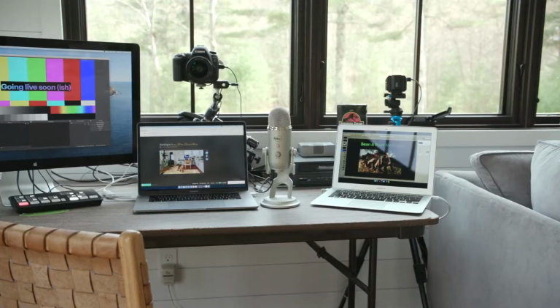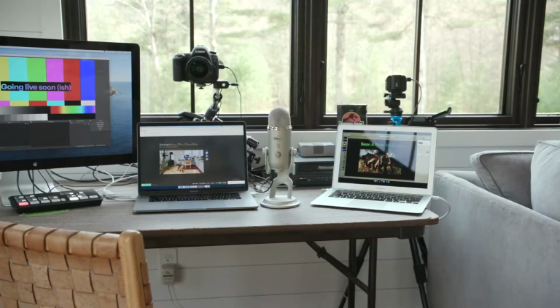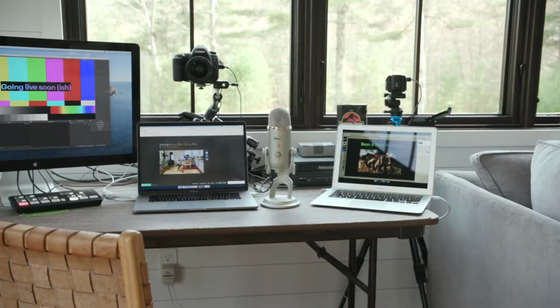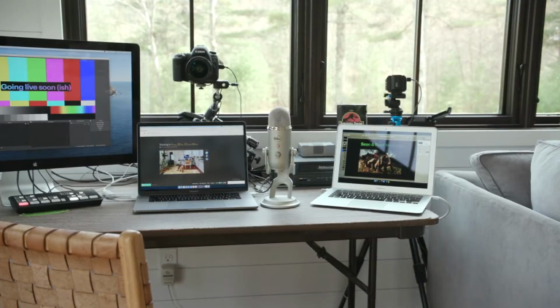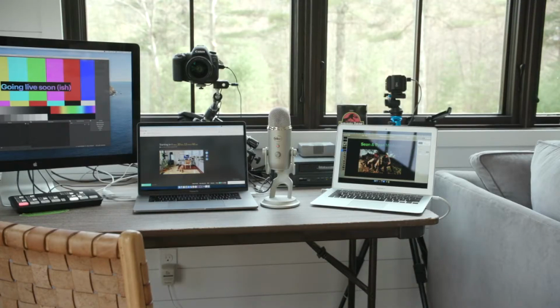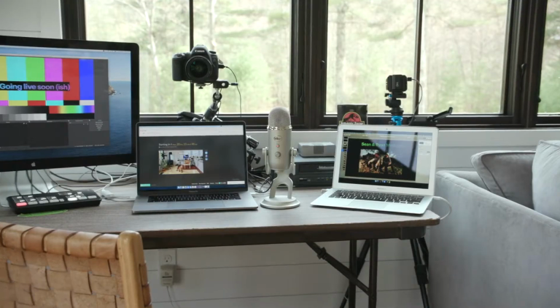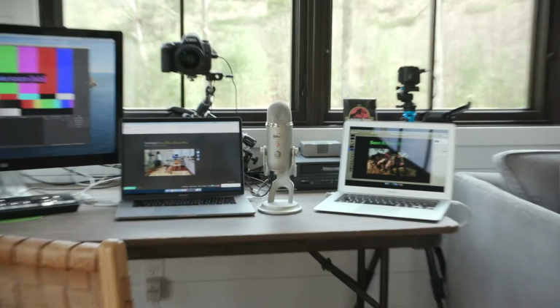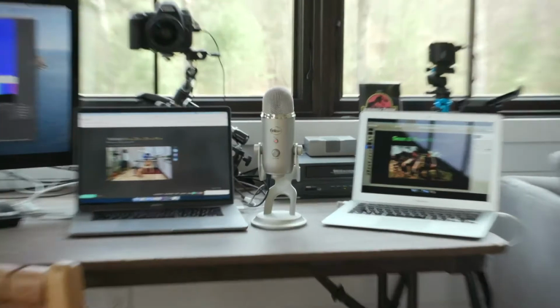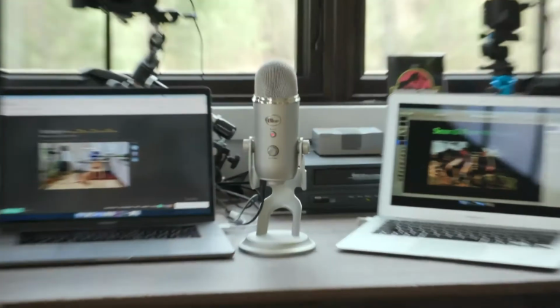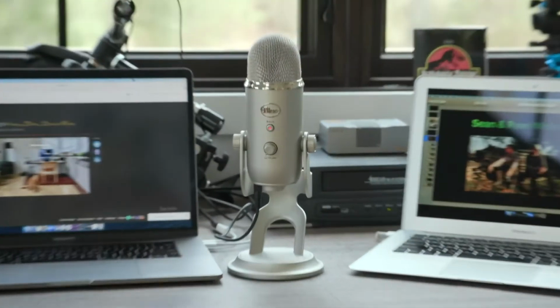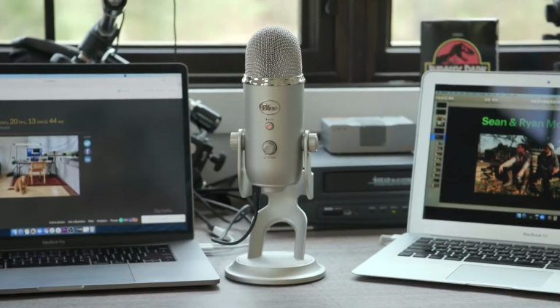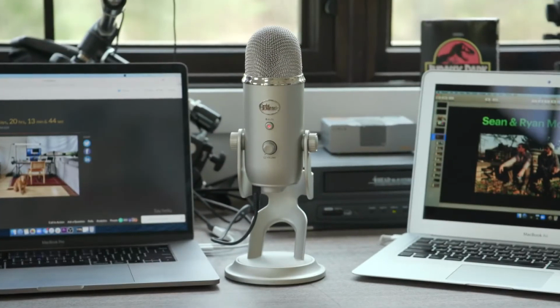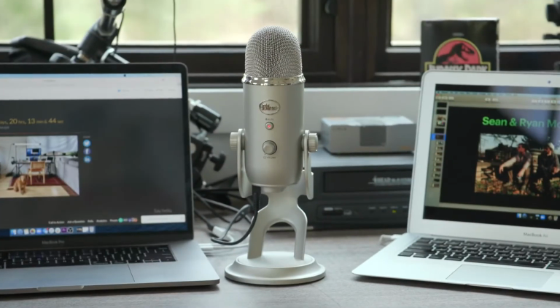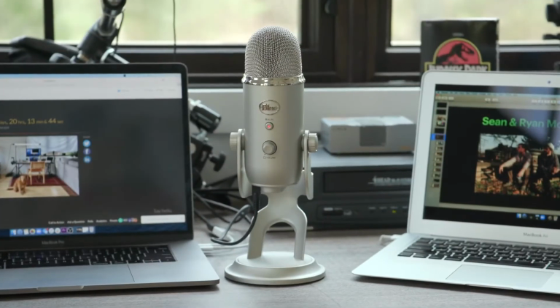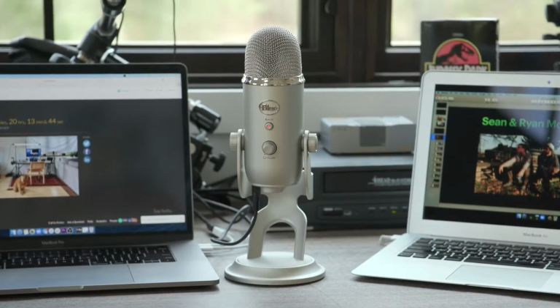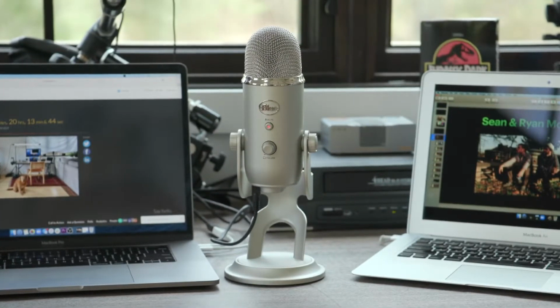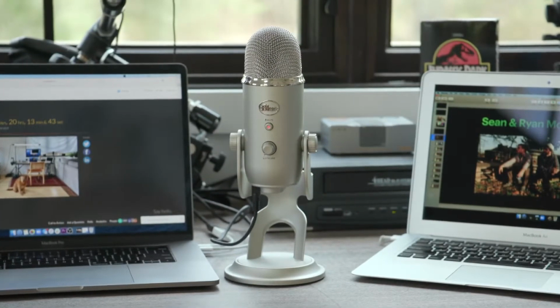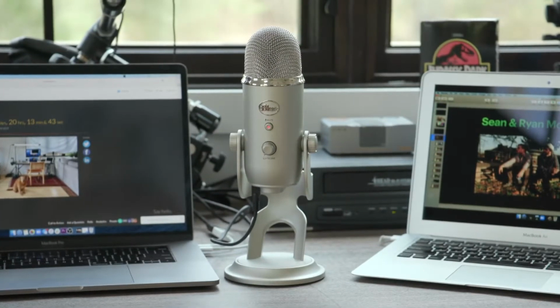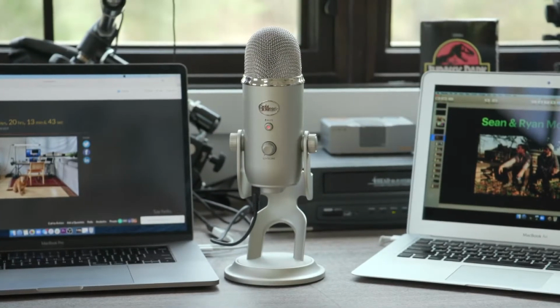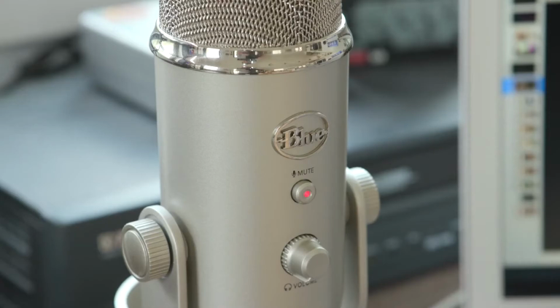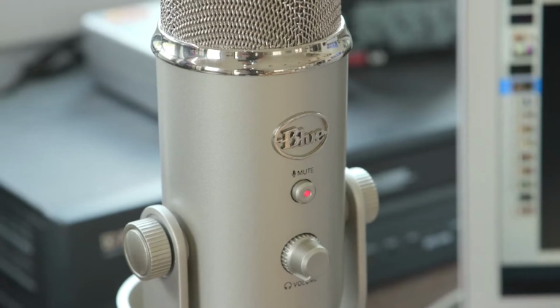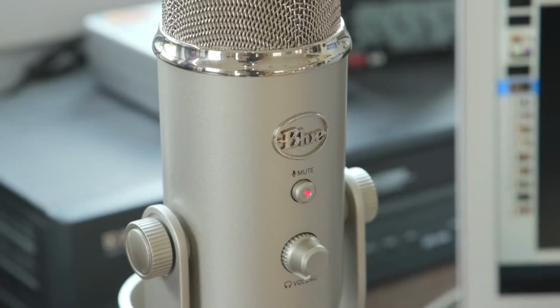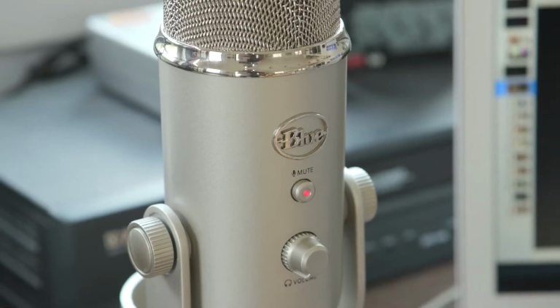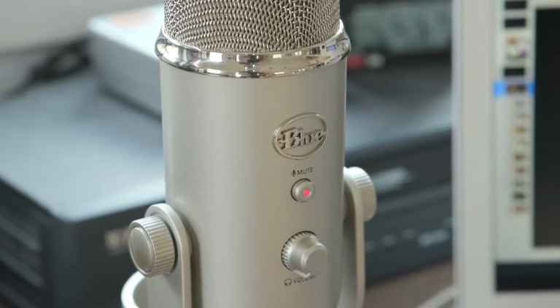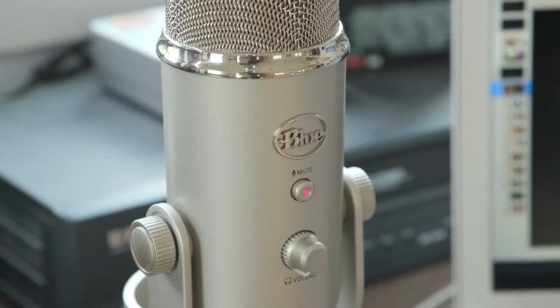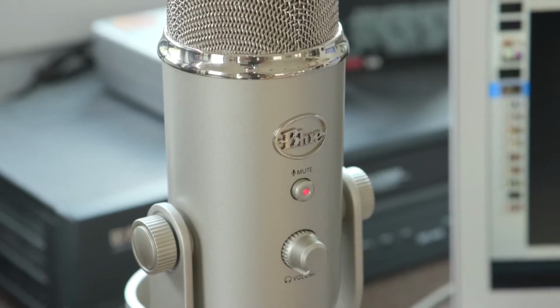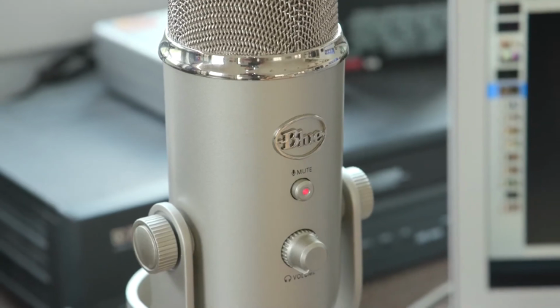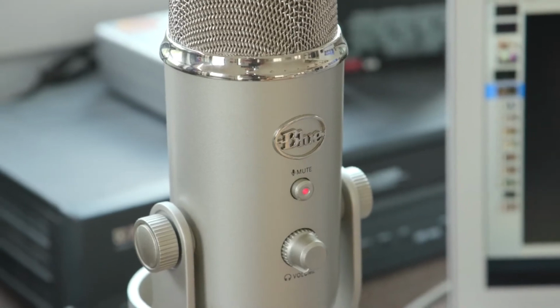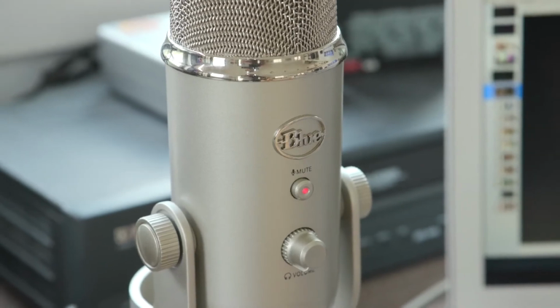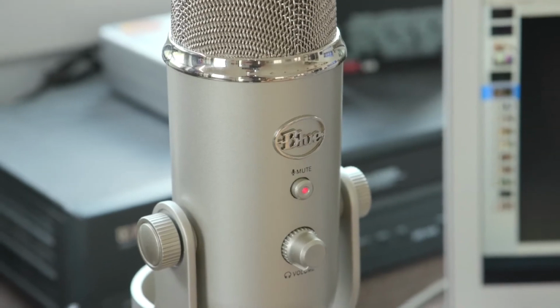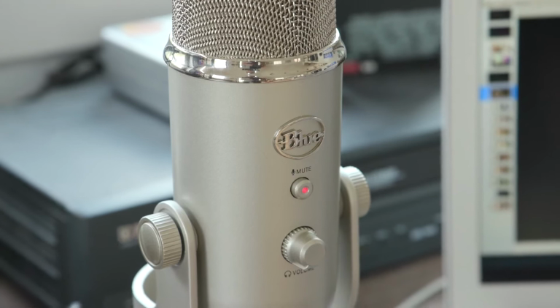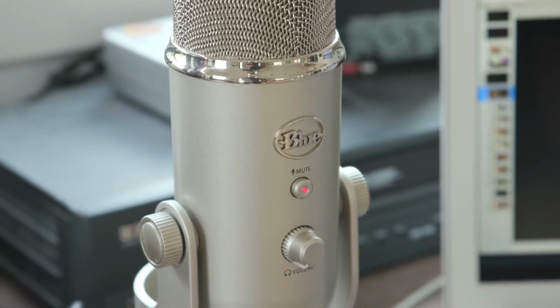For audio, I'm using this Blue Yeti USB microphone. For the money and ease of use, you can't beat this thing.